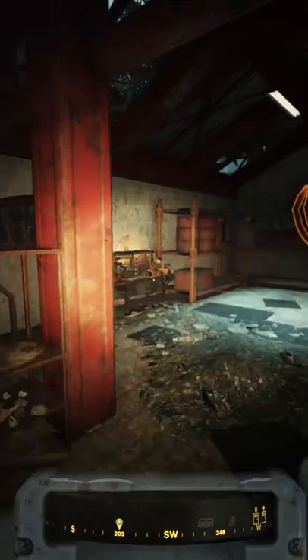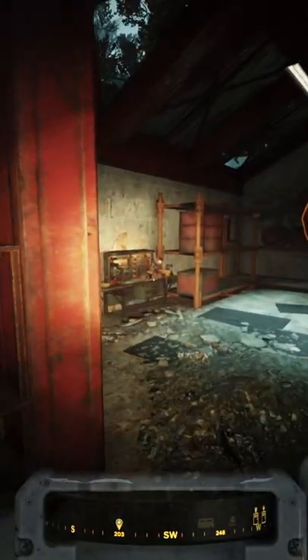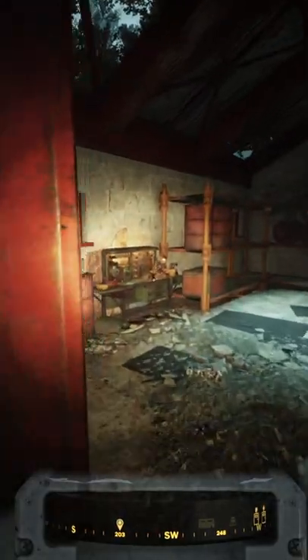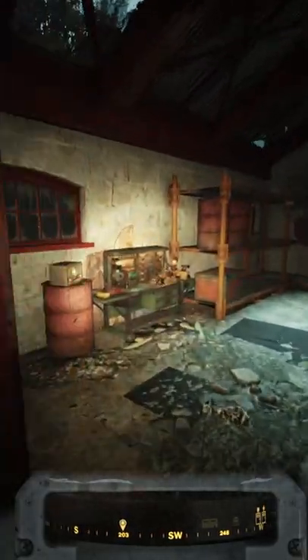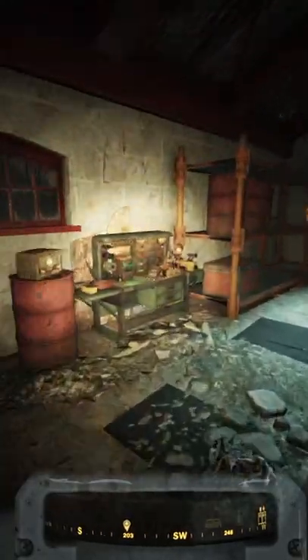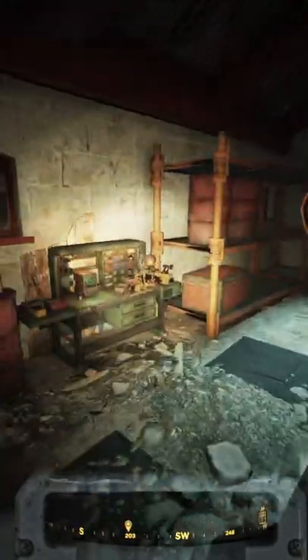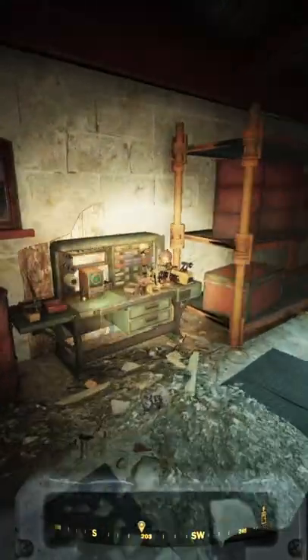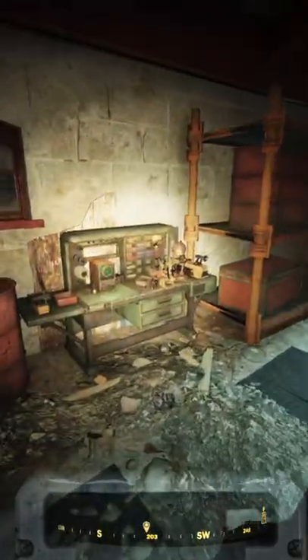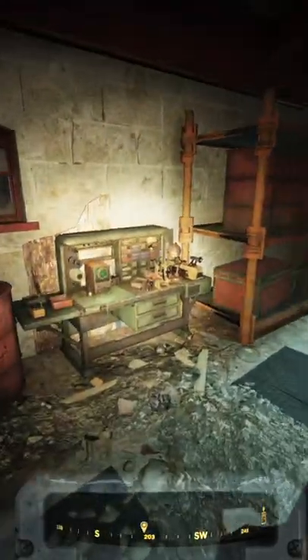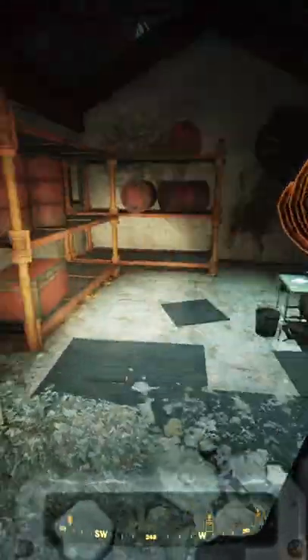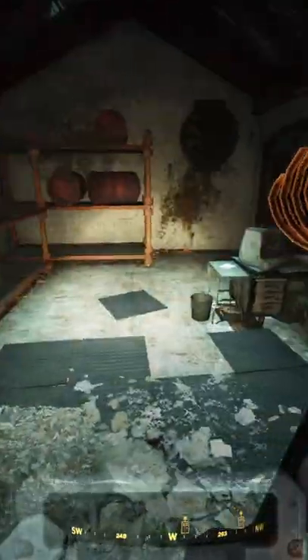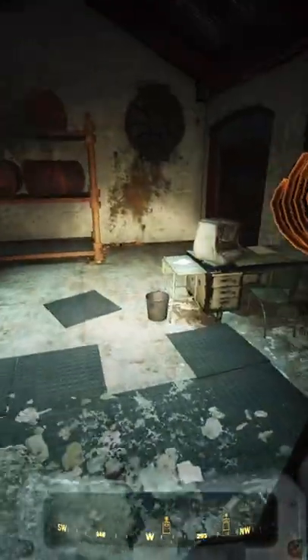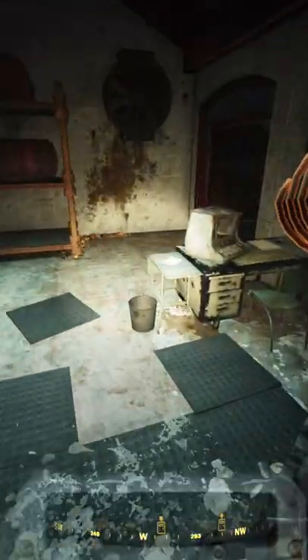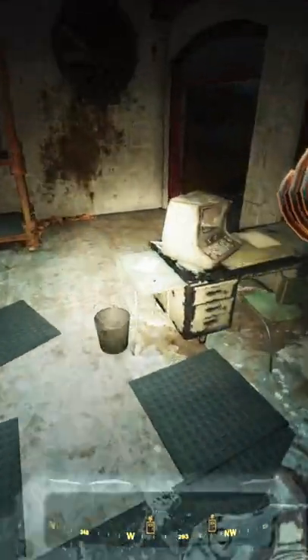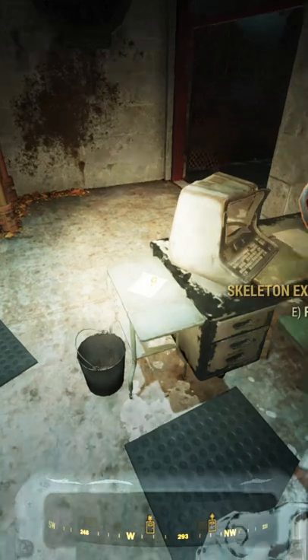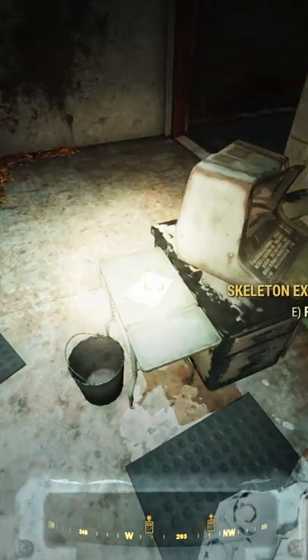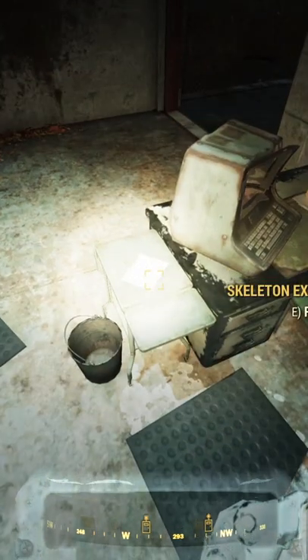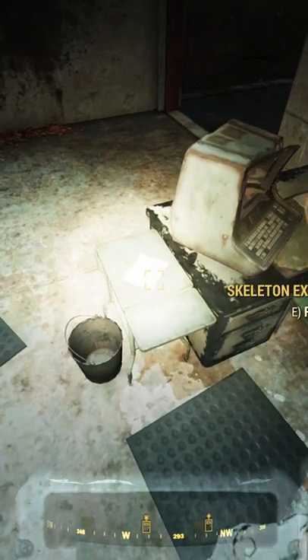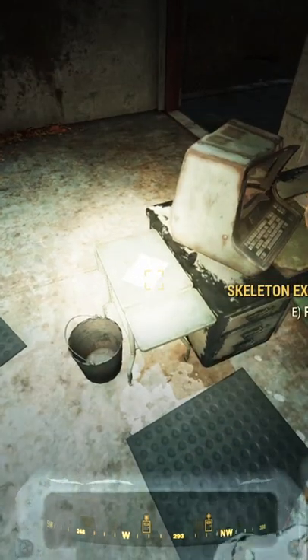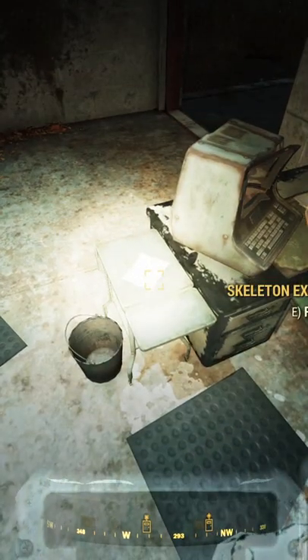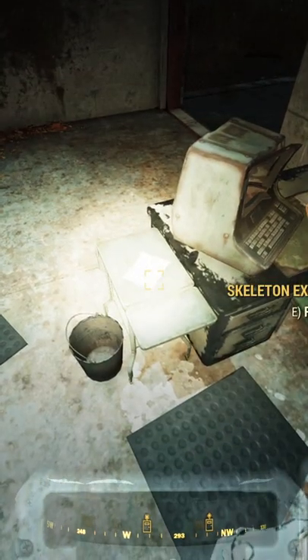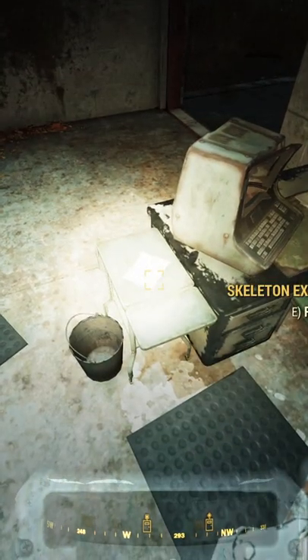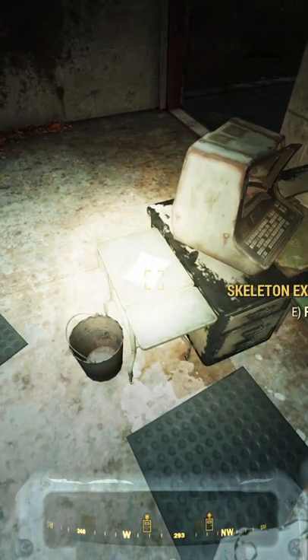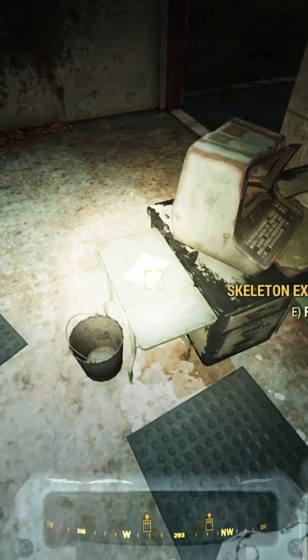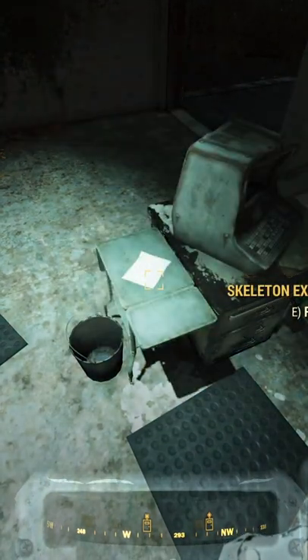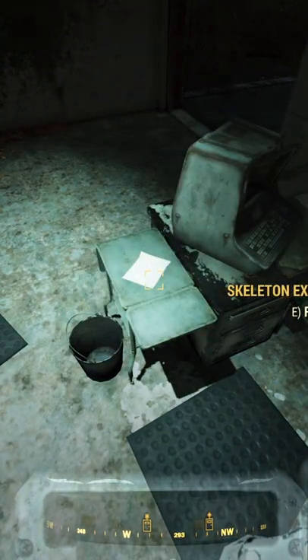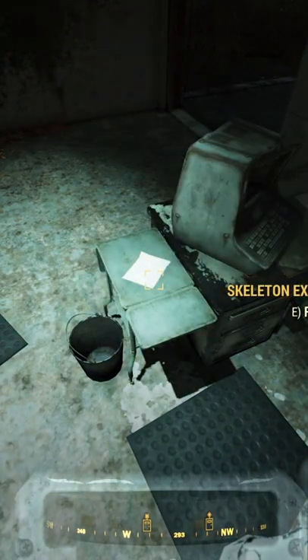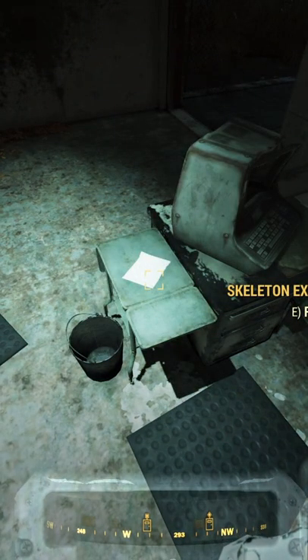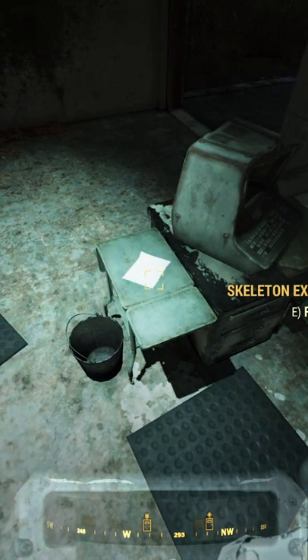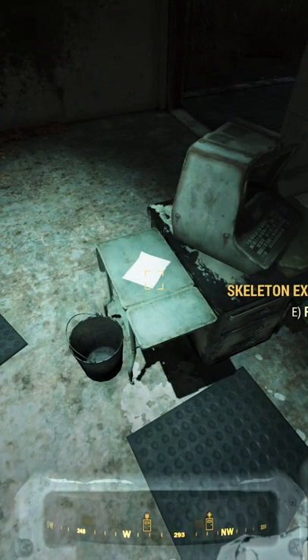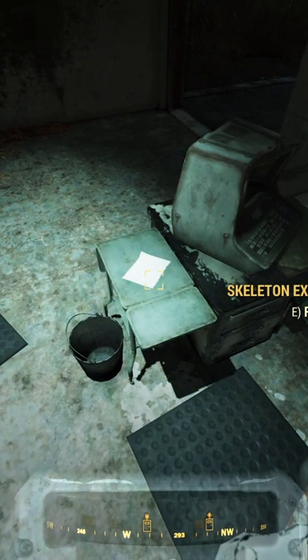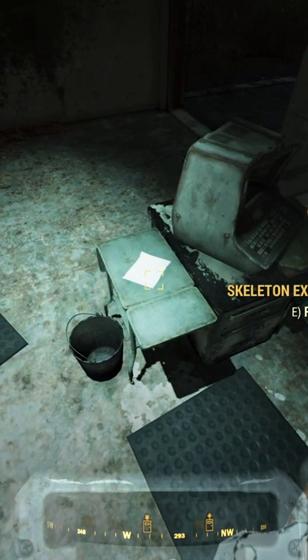After that, next to the Tinker's workbench is a desk with a terminal, and on the desk is a note named Skeleton Extraction Guide.